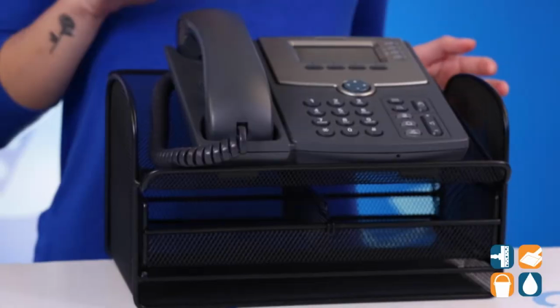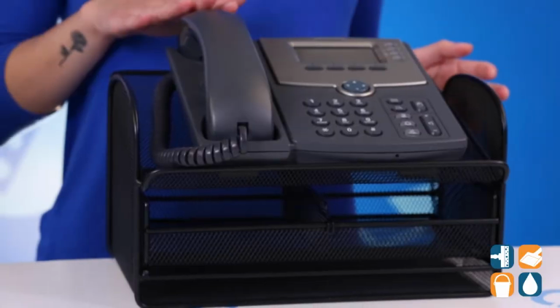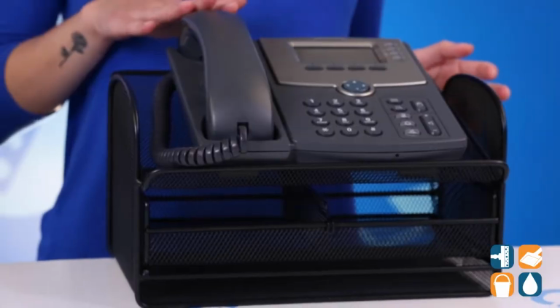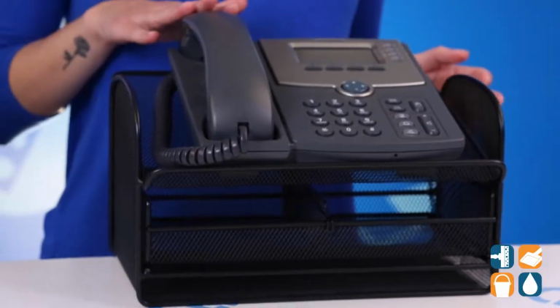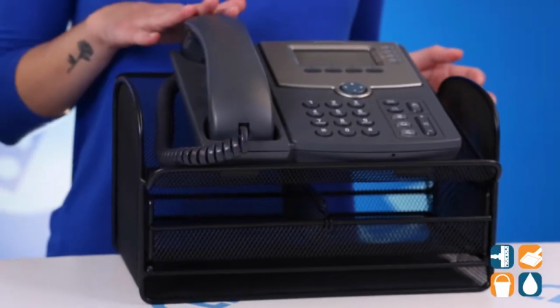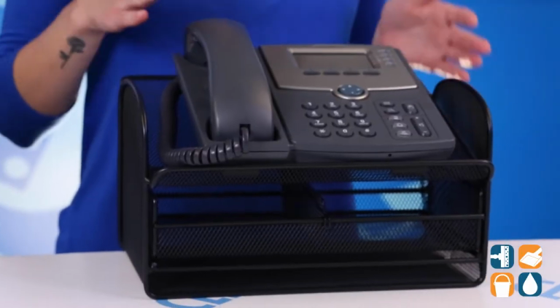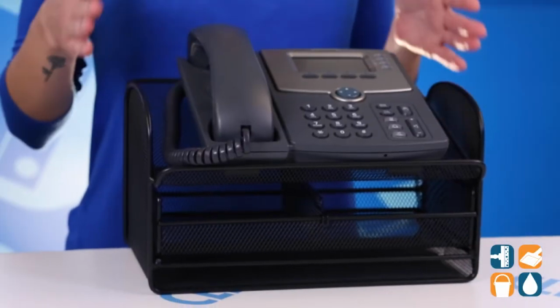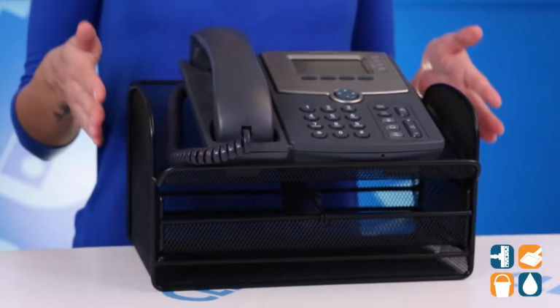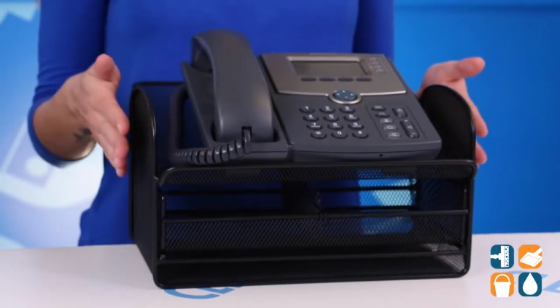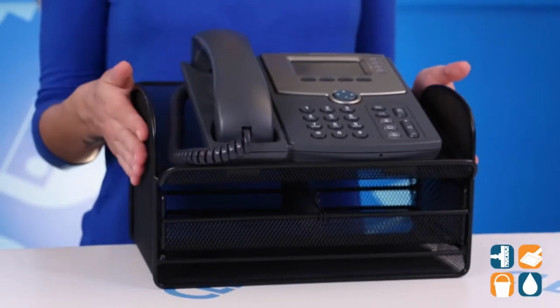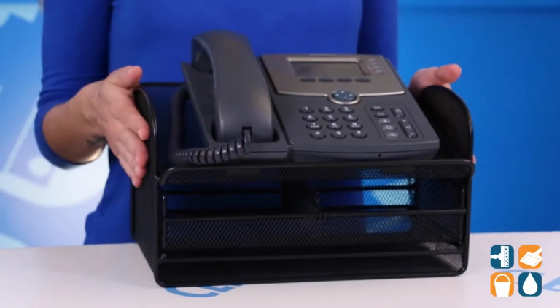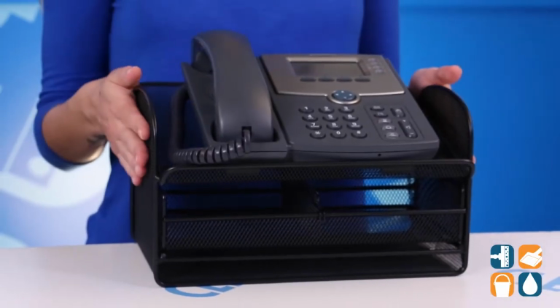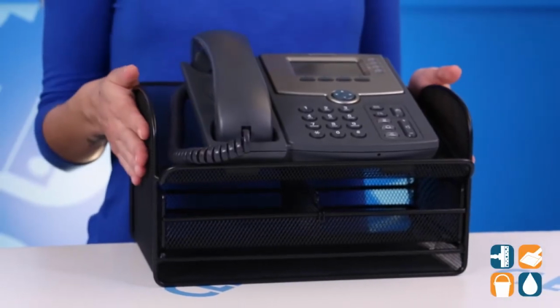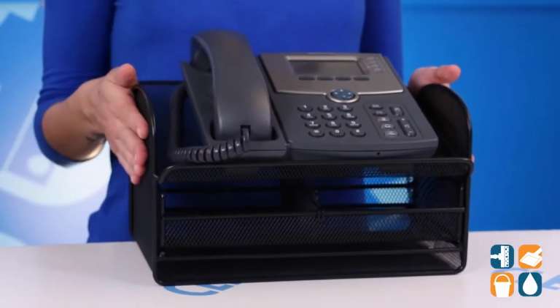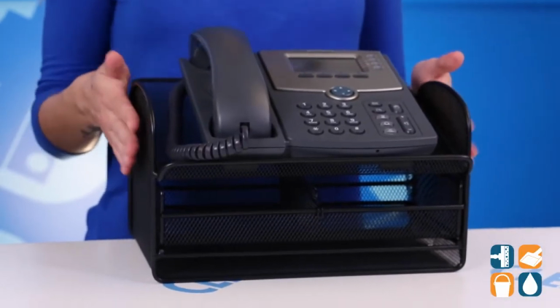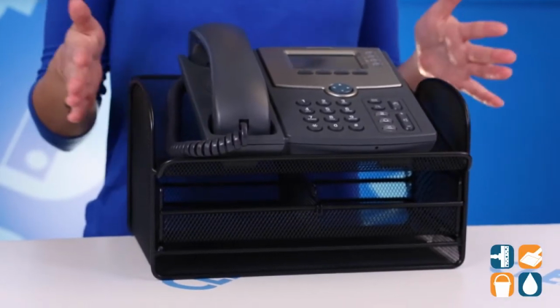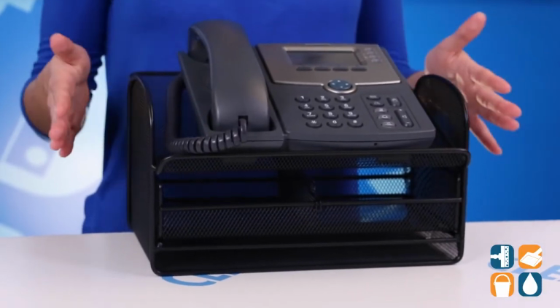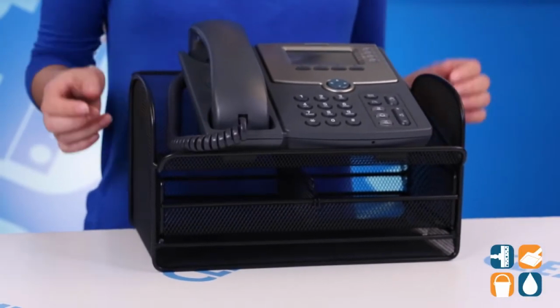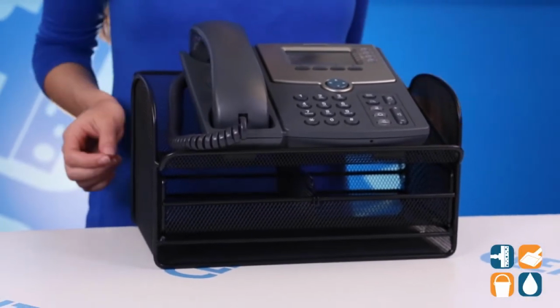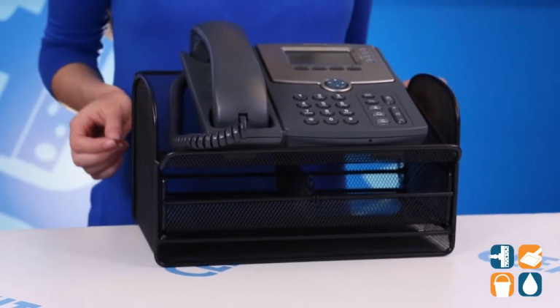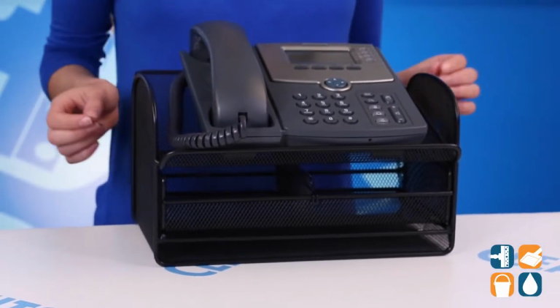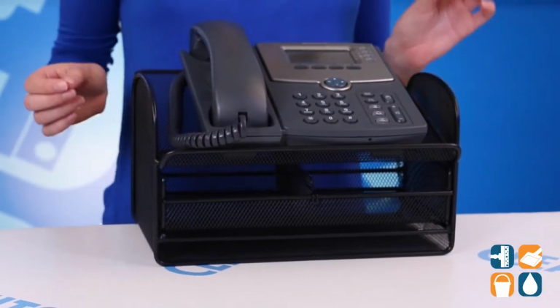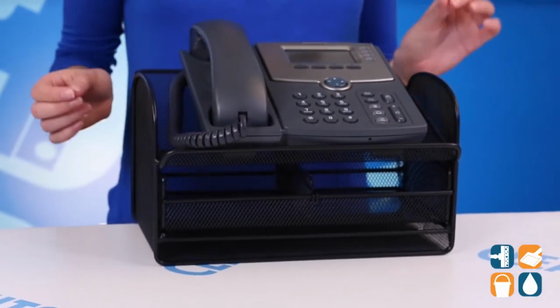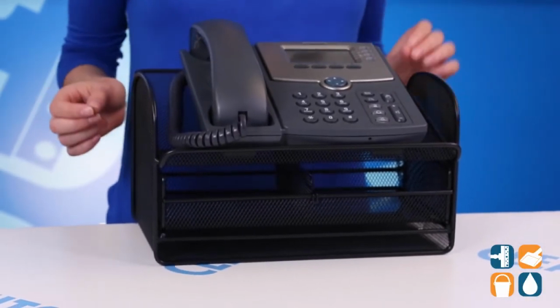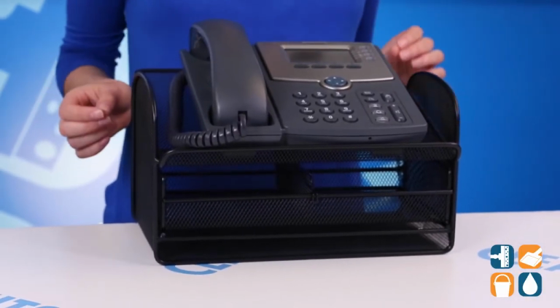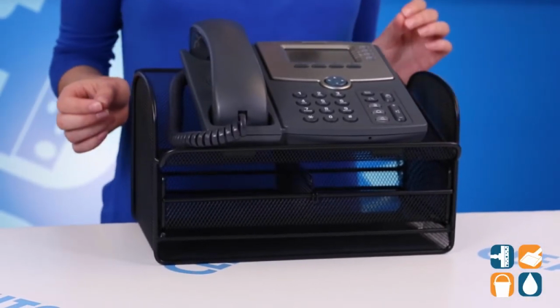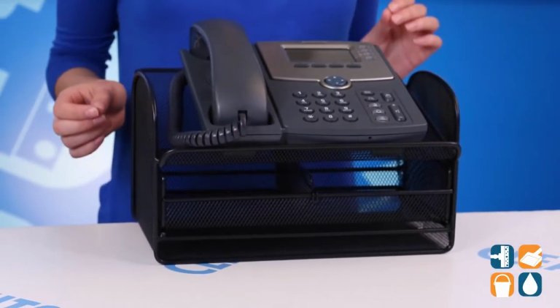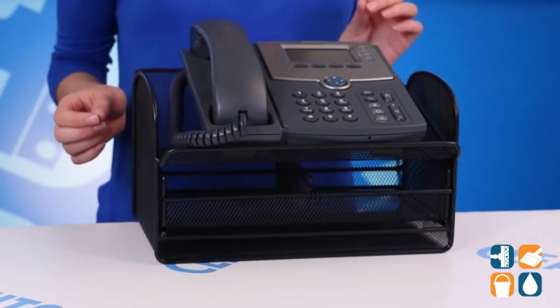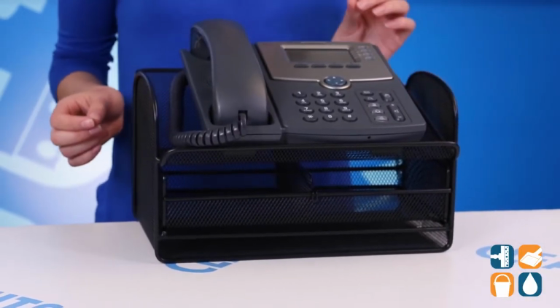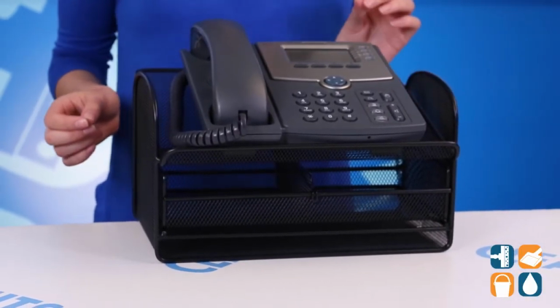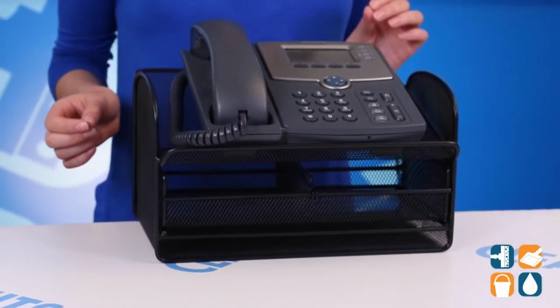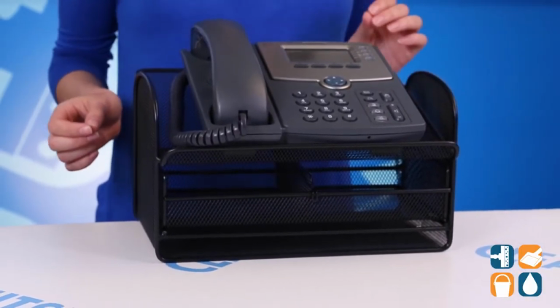On top we have the angled platform which holds the phone at just the right degree for quick and easy dialing and pick up.